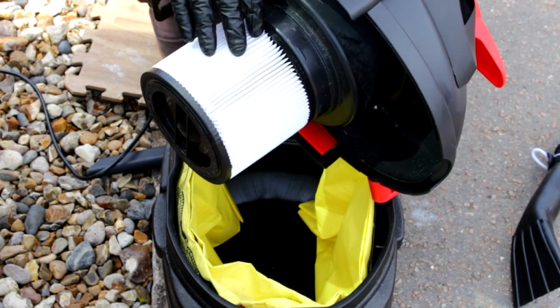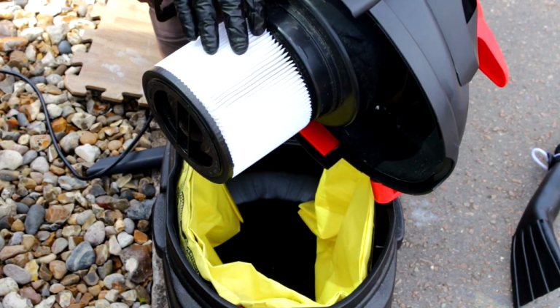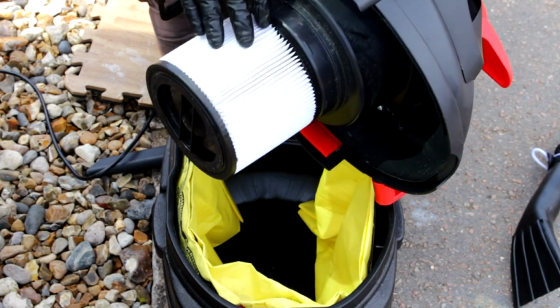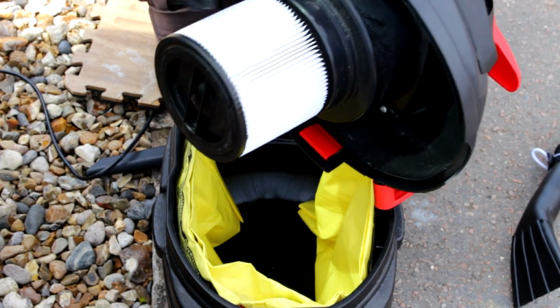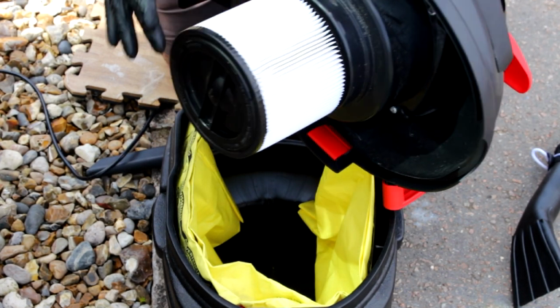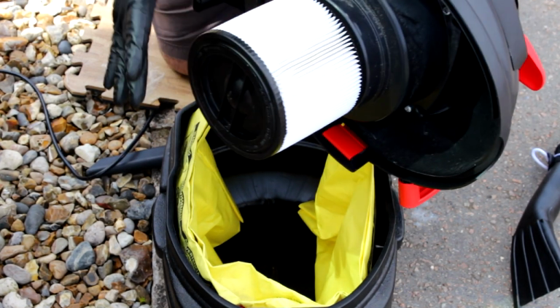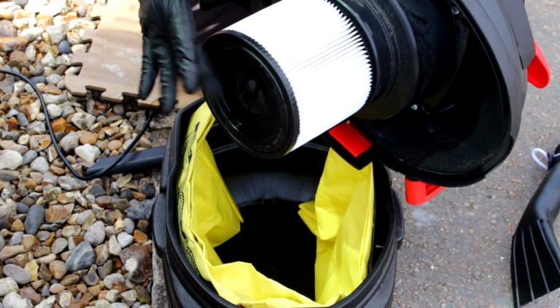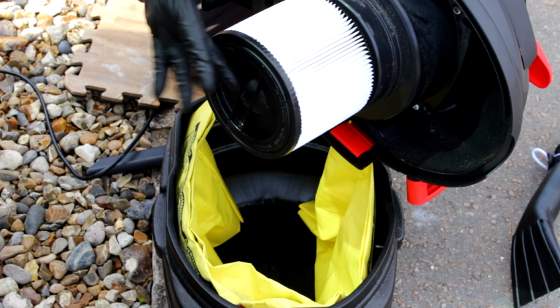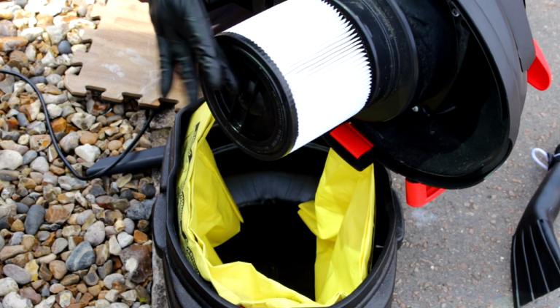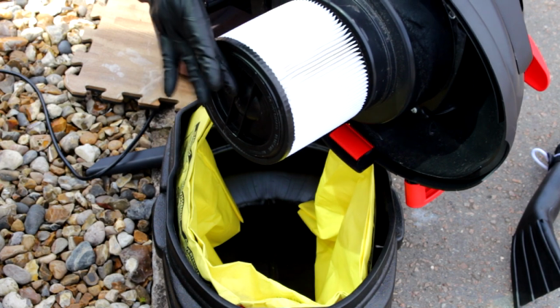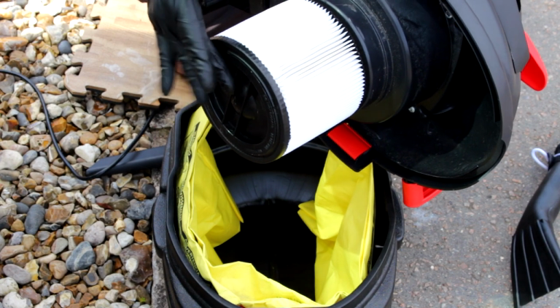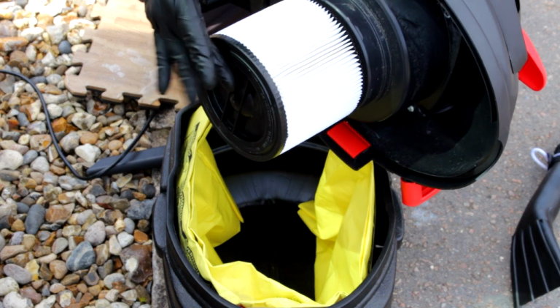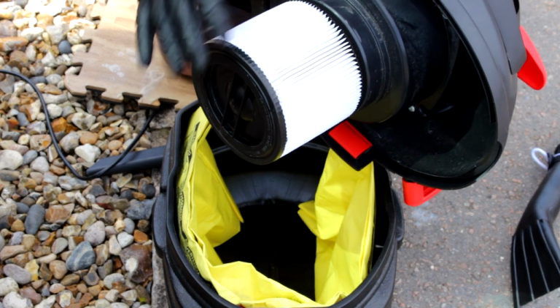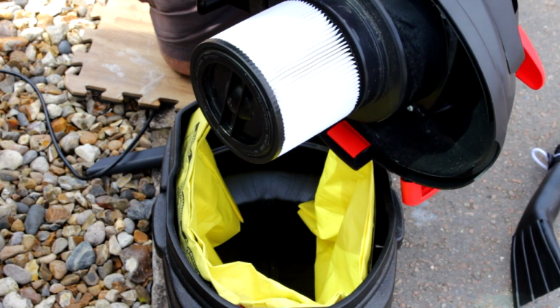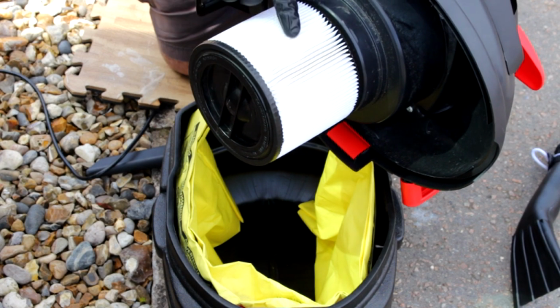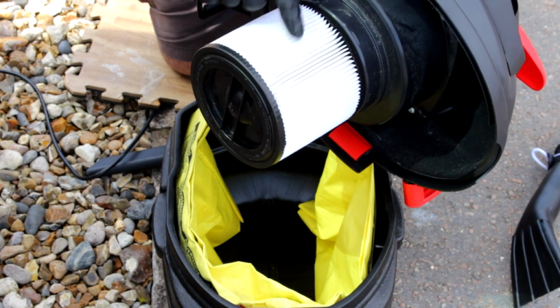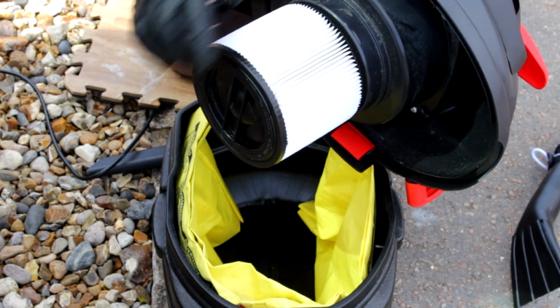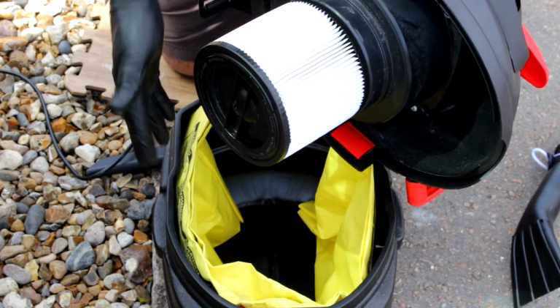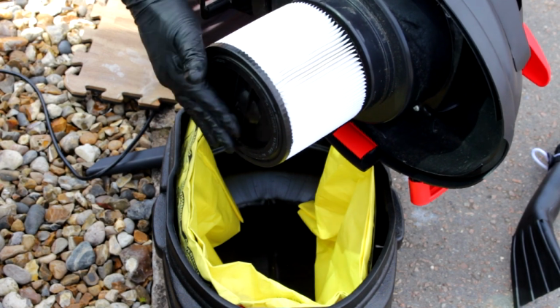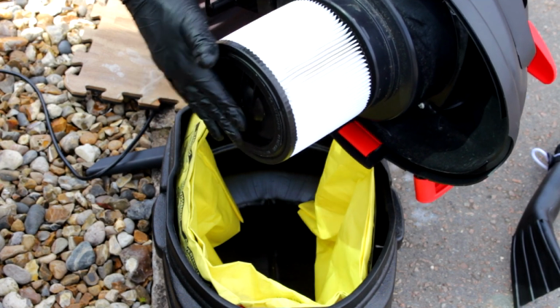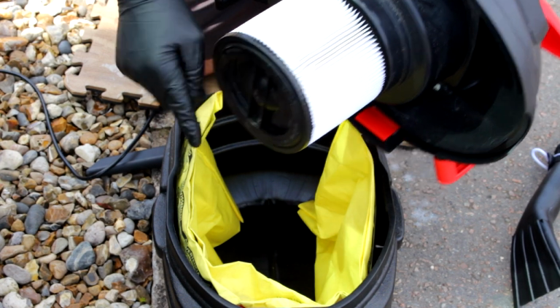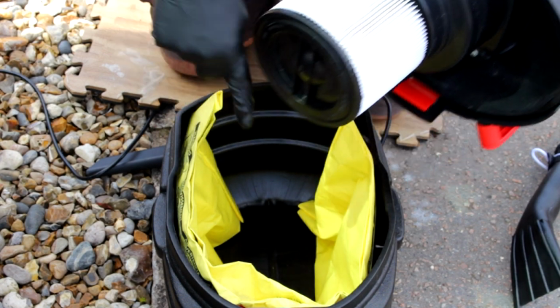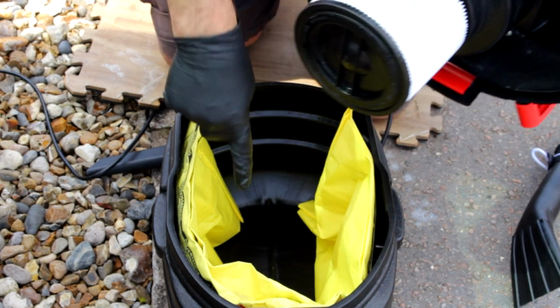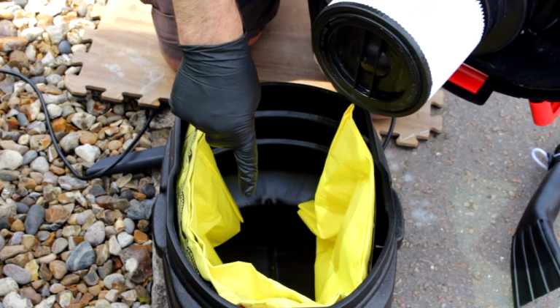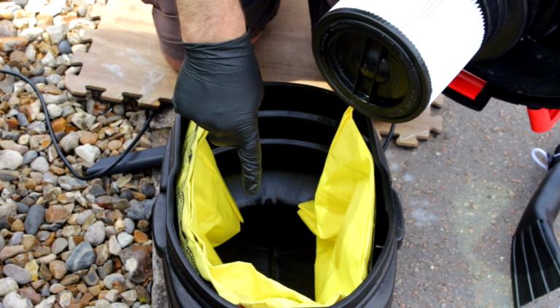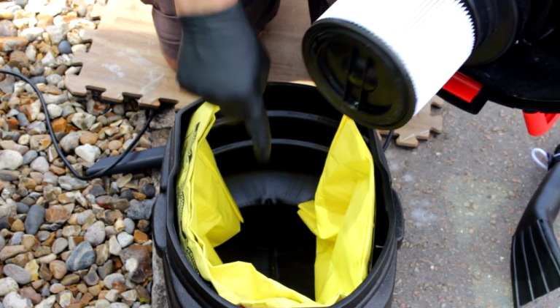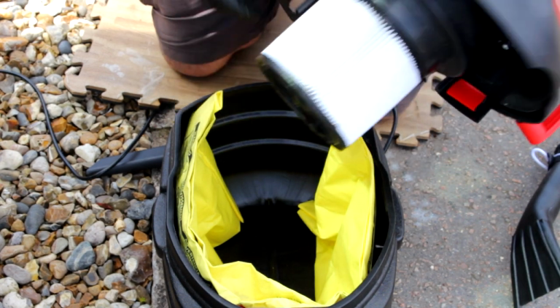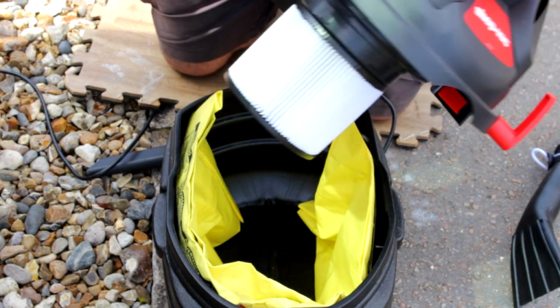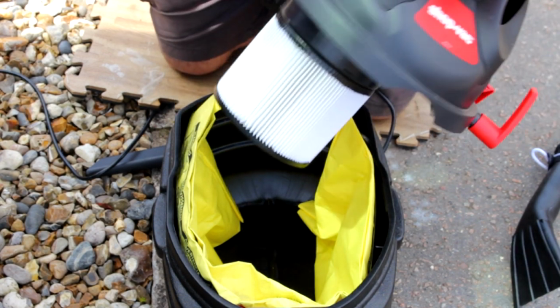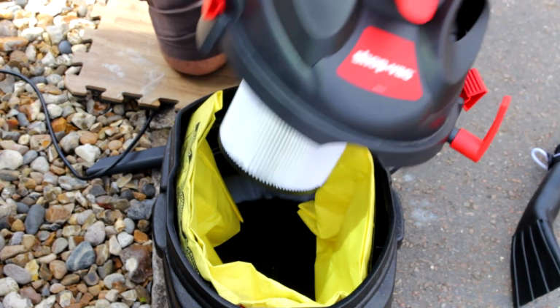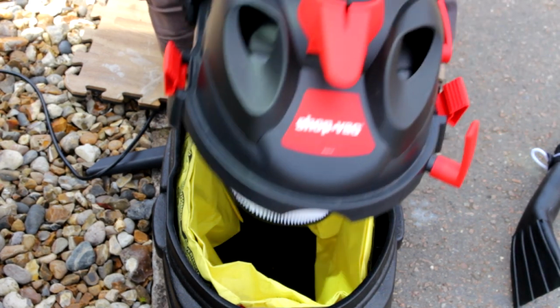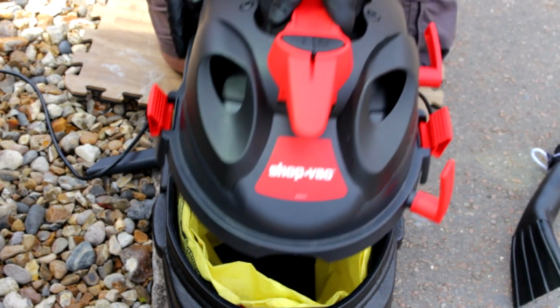That's the main filter. You need that disc at the bottom — you need to refit it when you do the wet stuff.